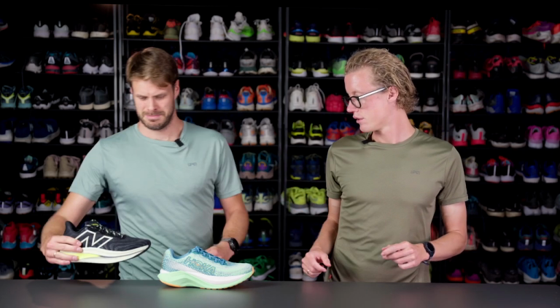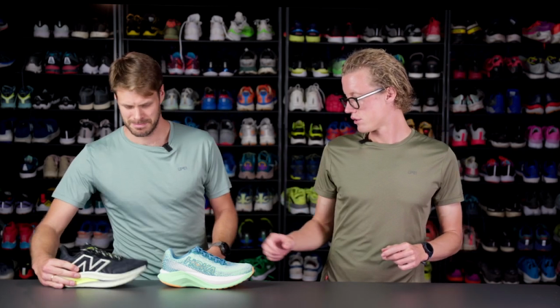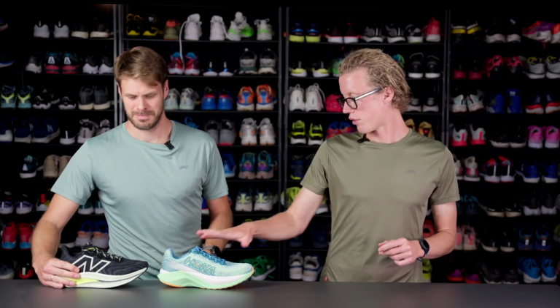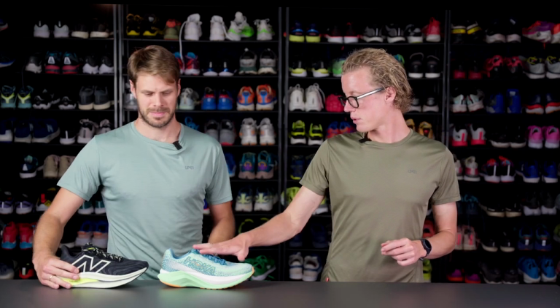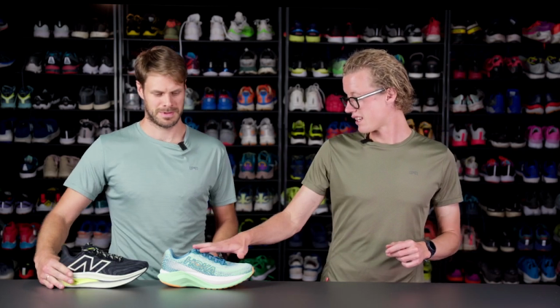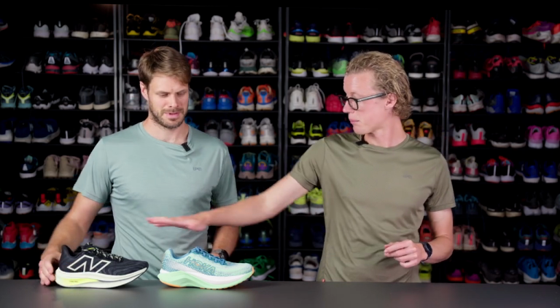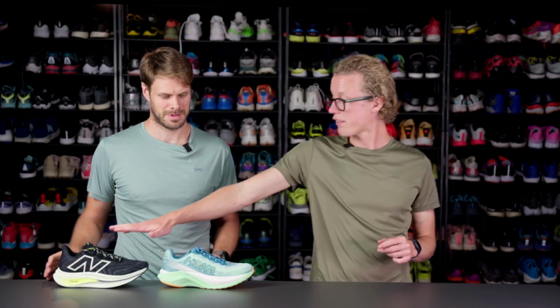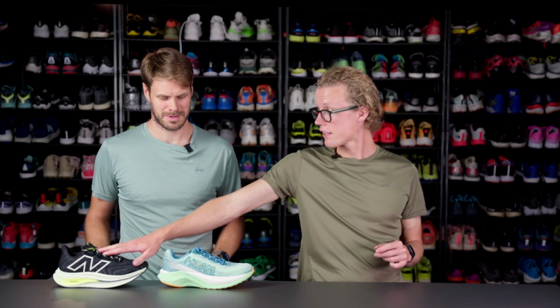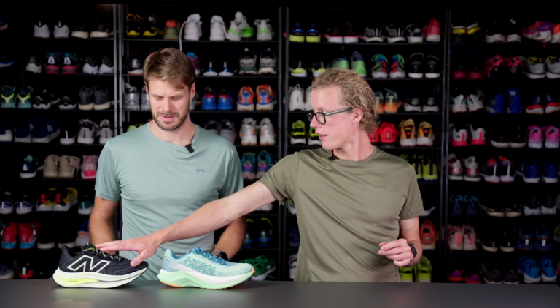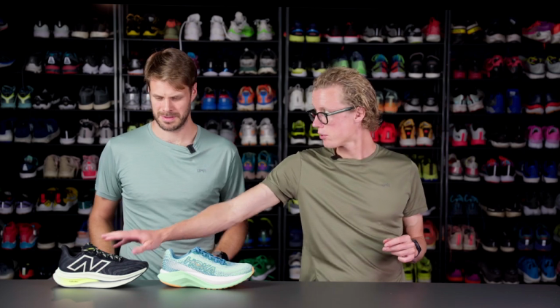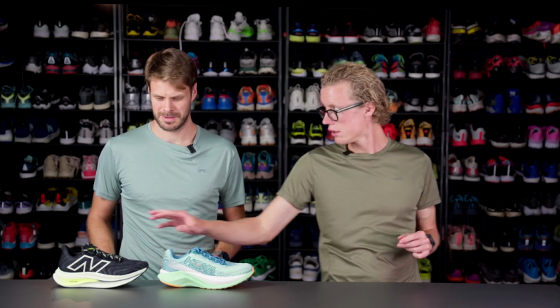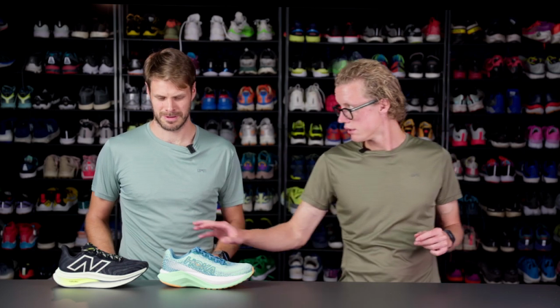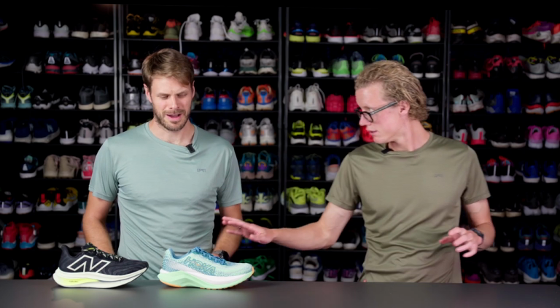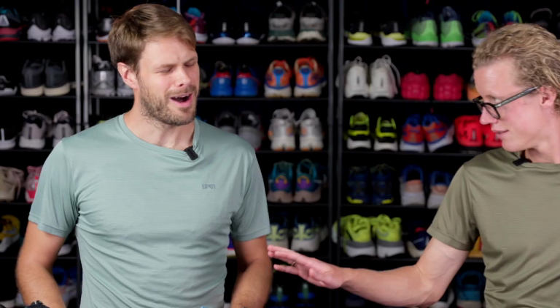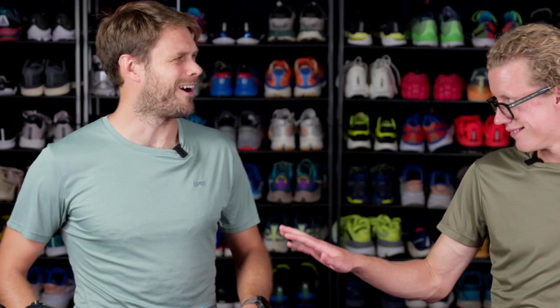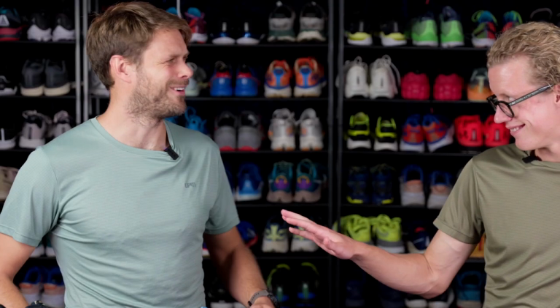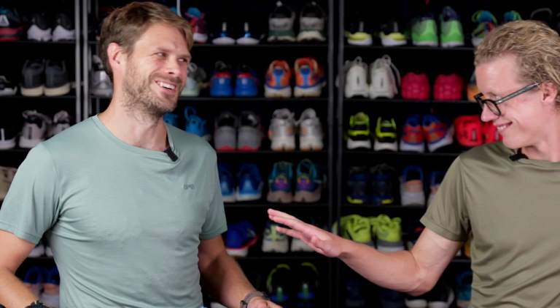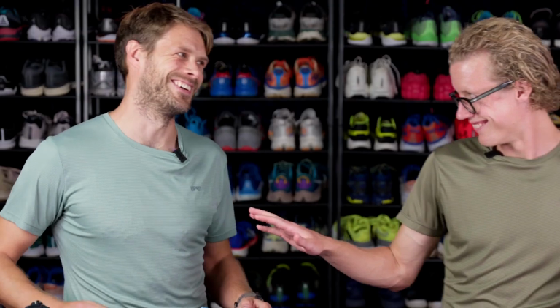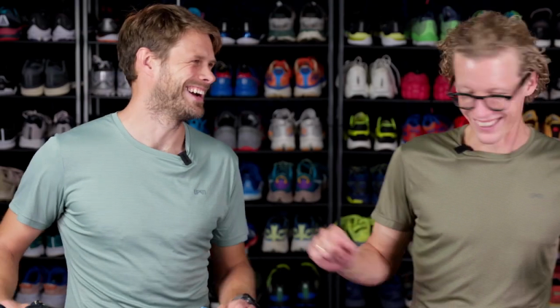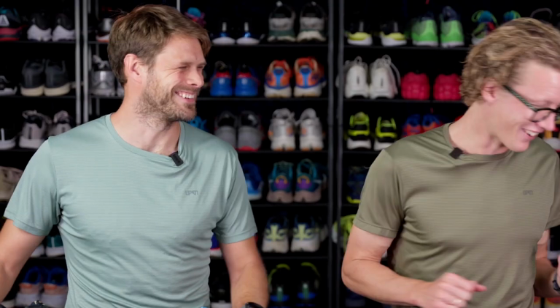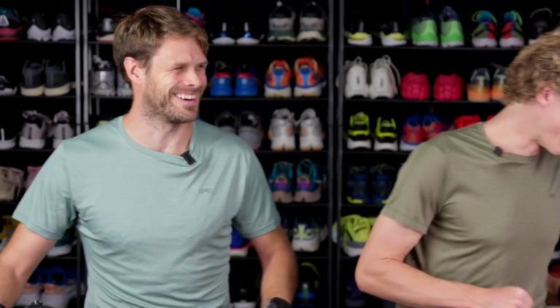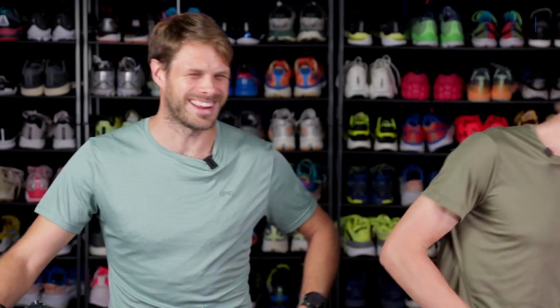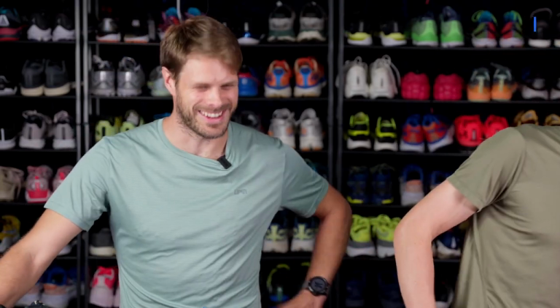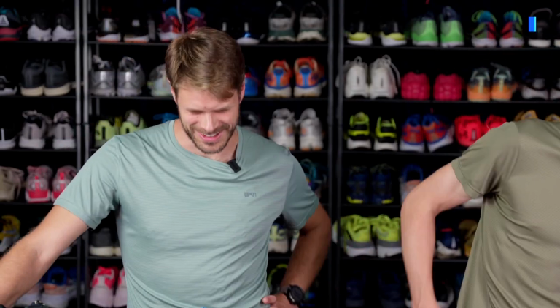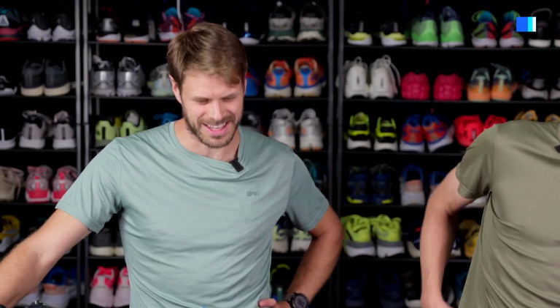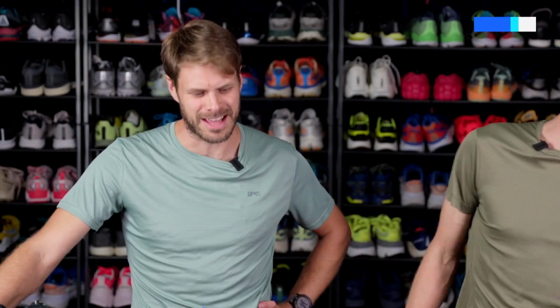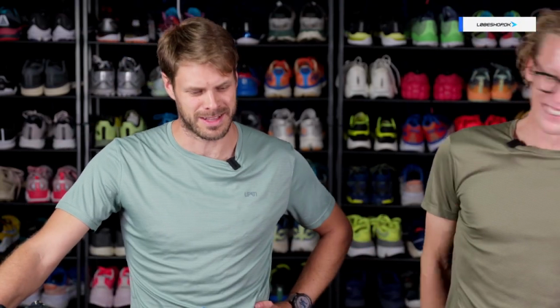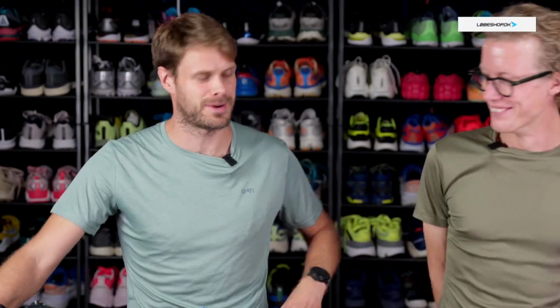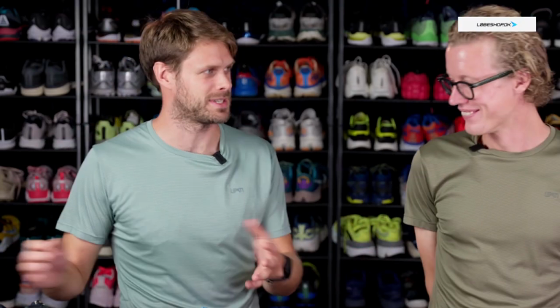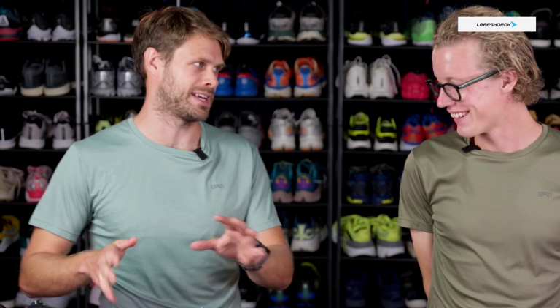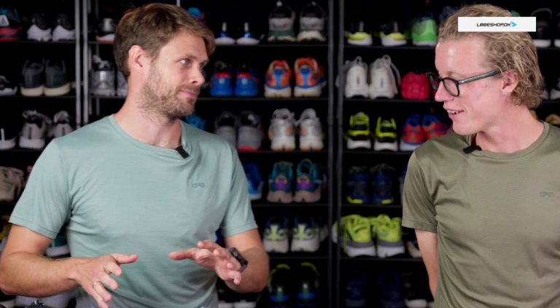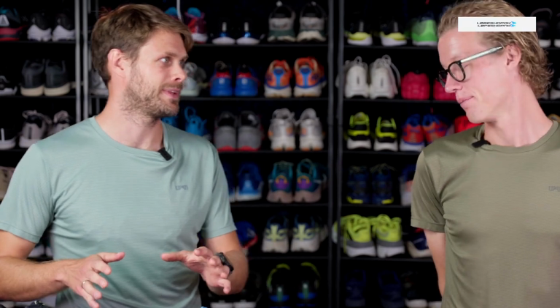In terms of speed, I think the Mach X and the New Balance Super Comp Trainer V2 are pretty much the same.